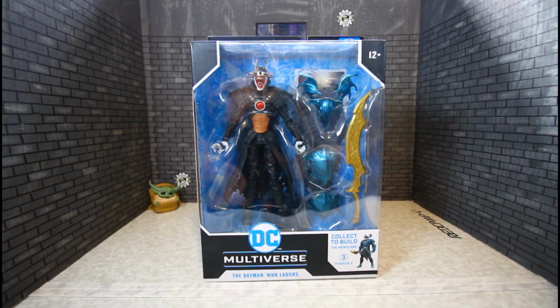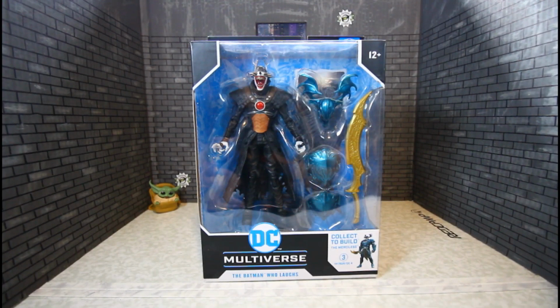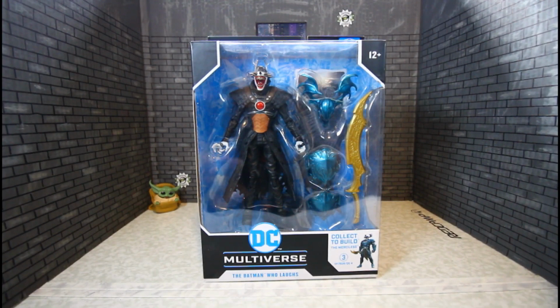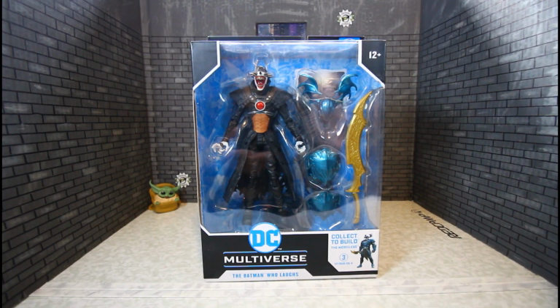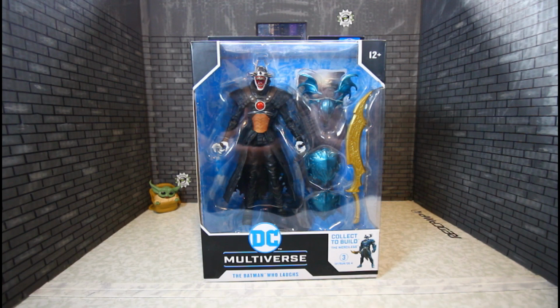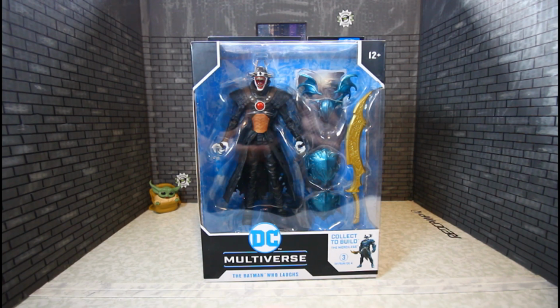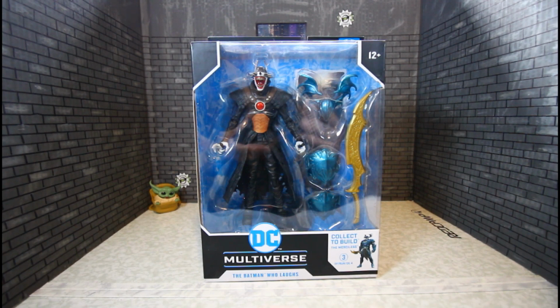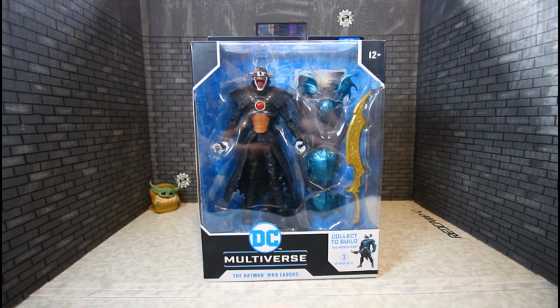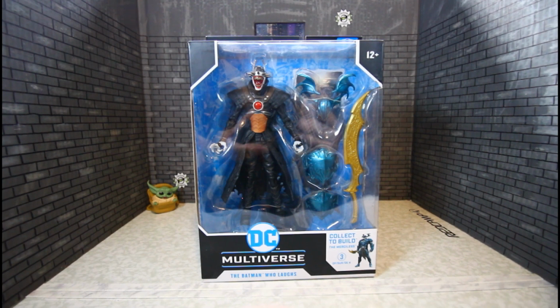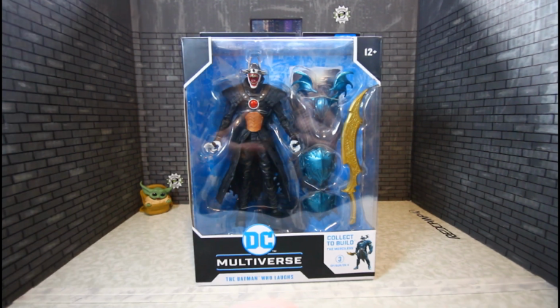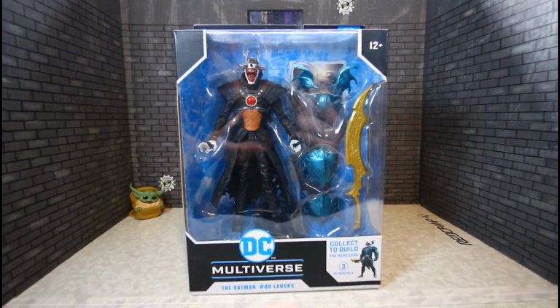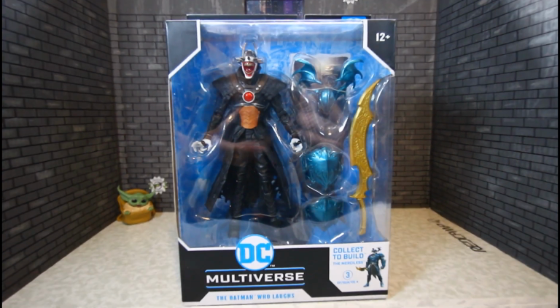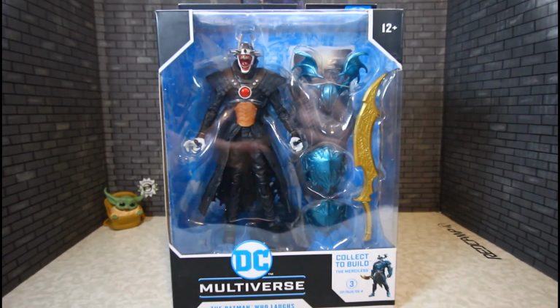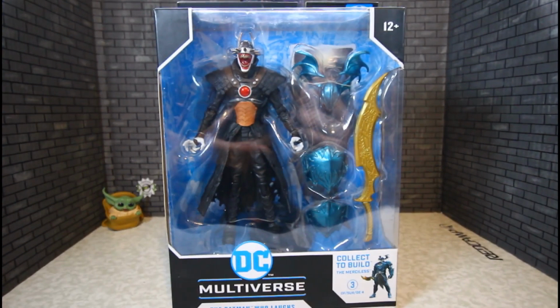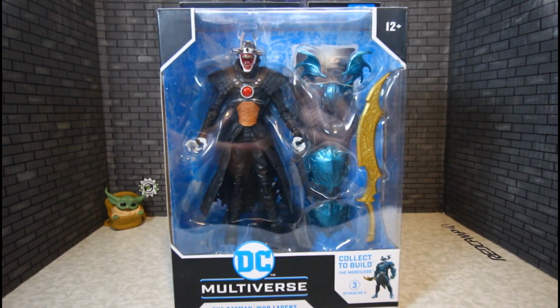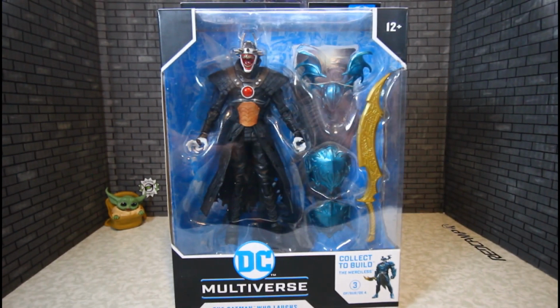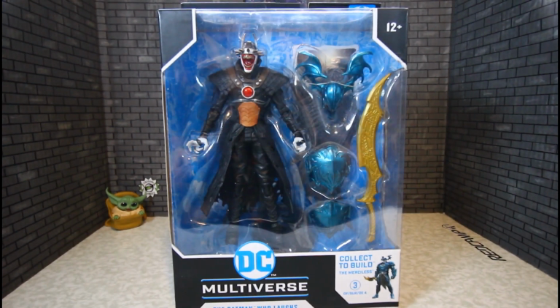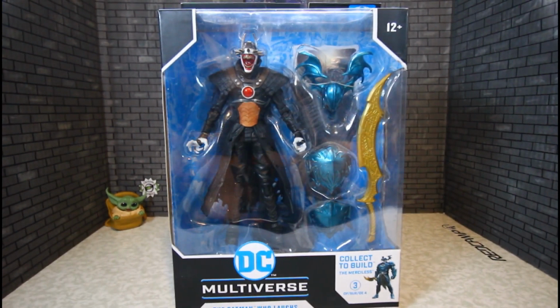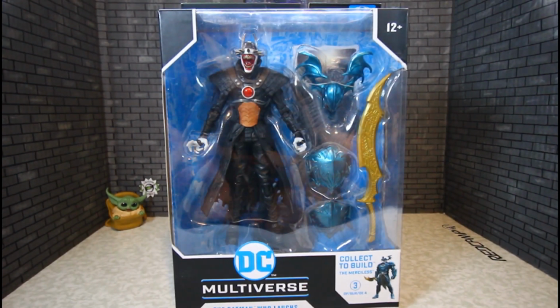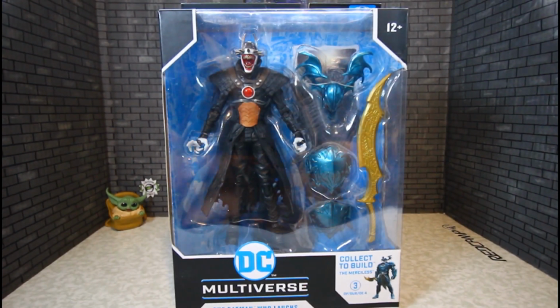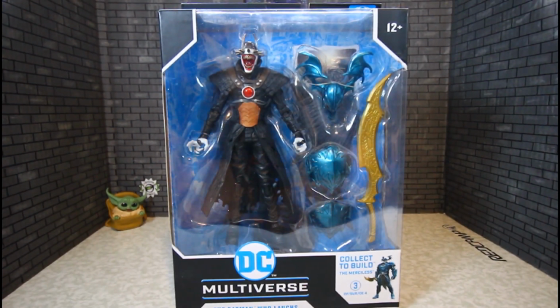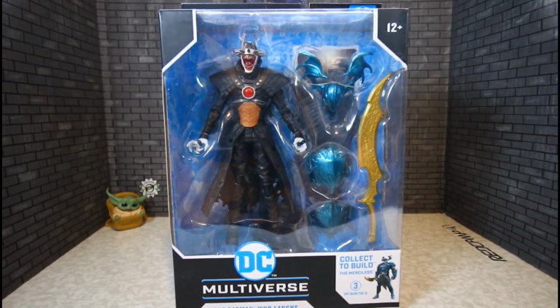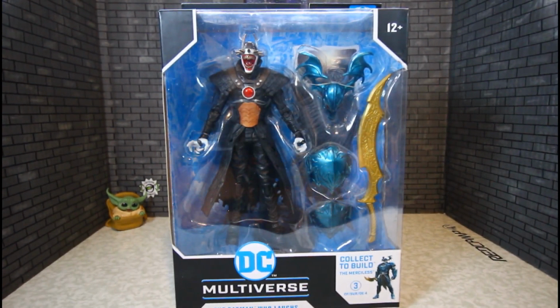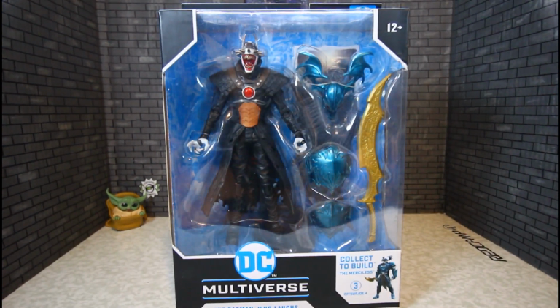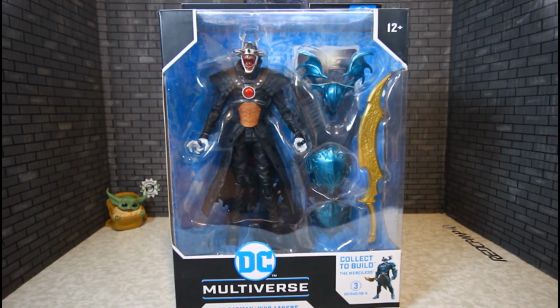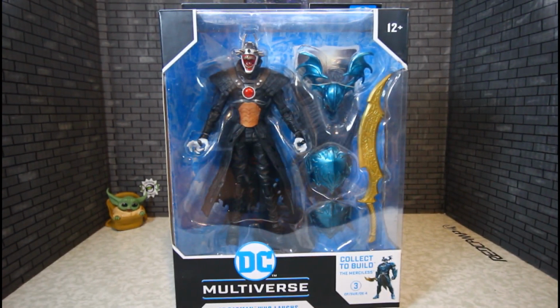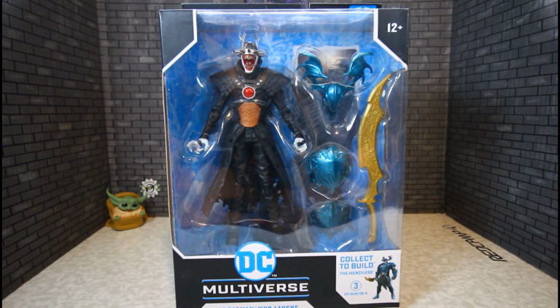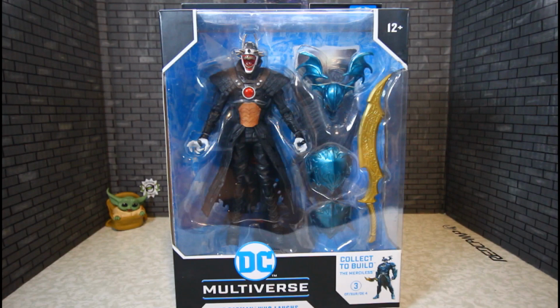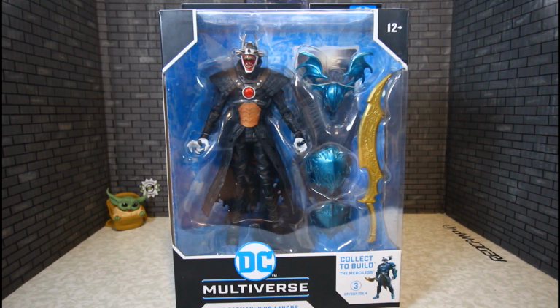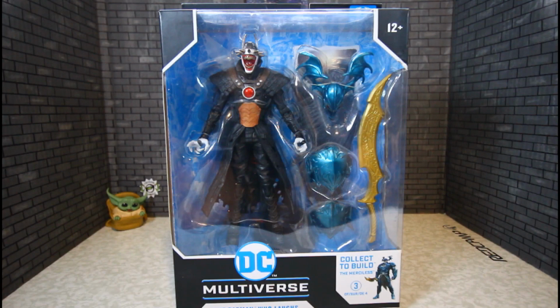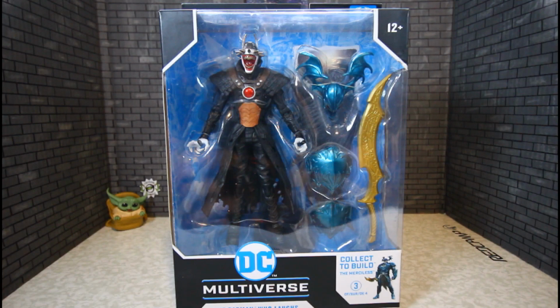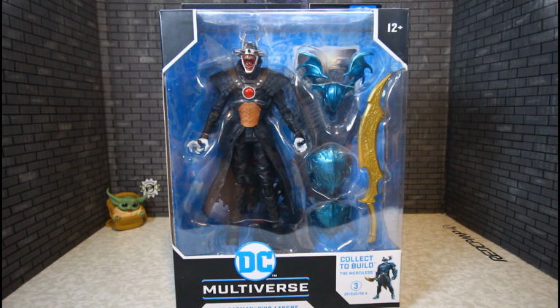Hello YouTubers, Custom Commons here with another review of the McFarlane Toys DC Multiverse — The Batman Who Laughs.